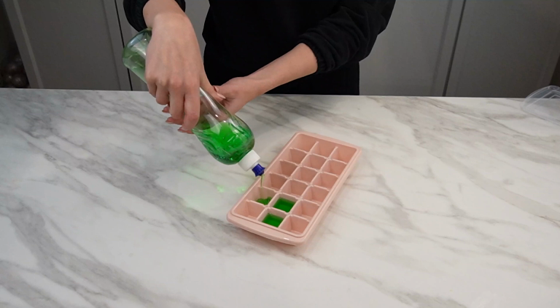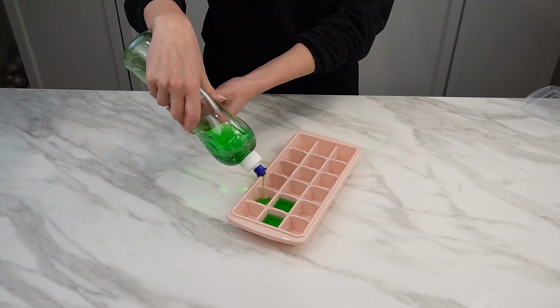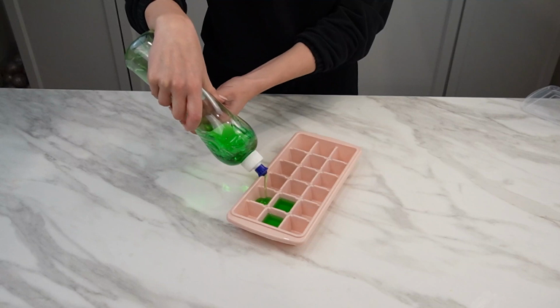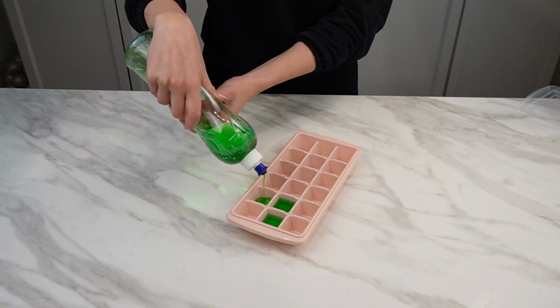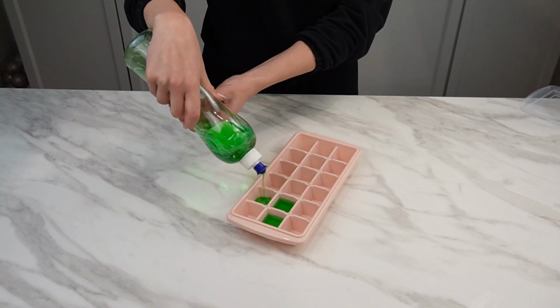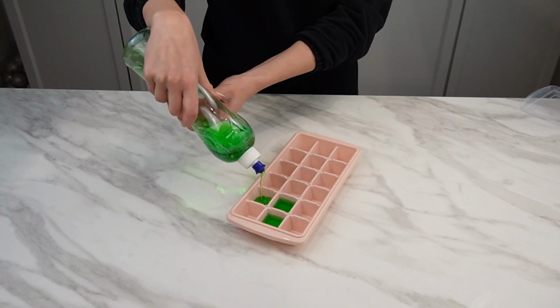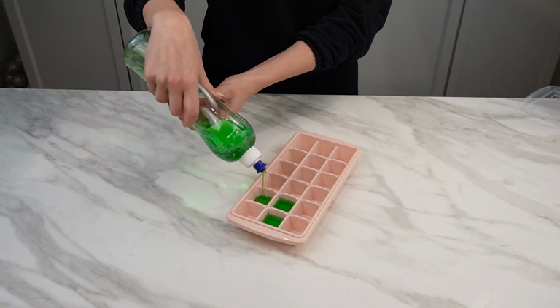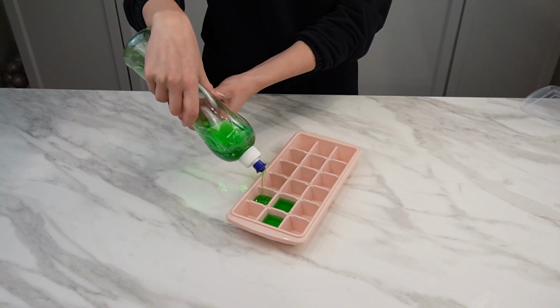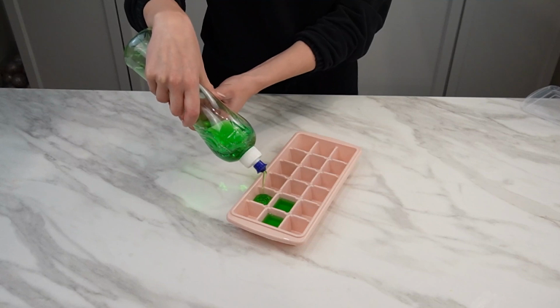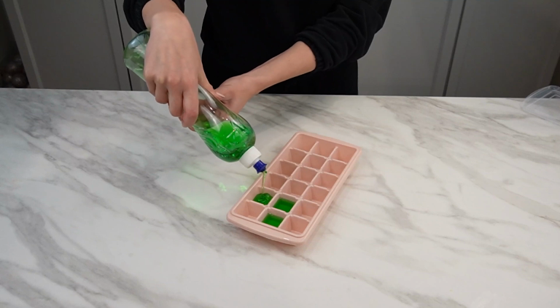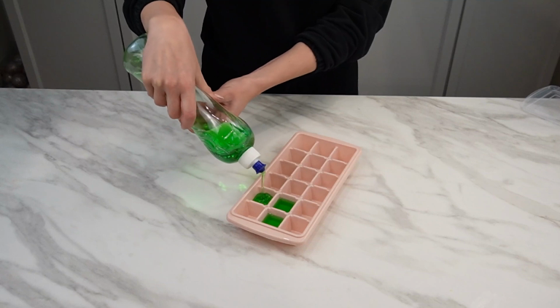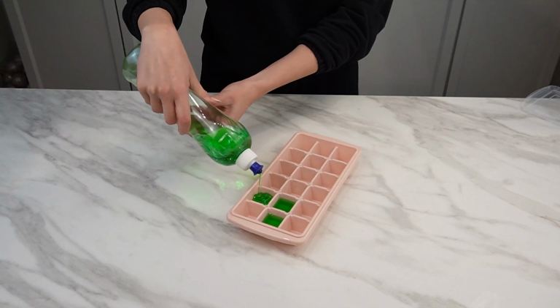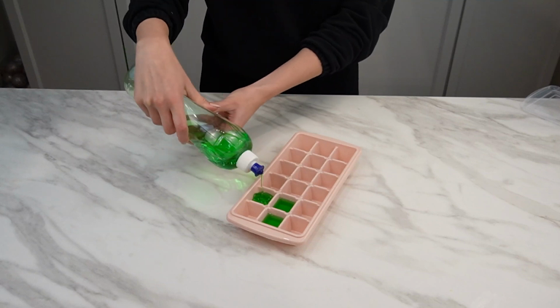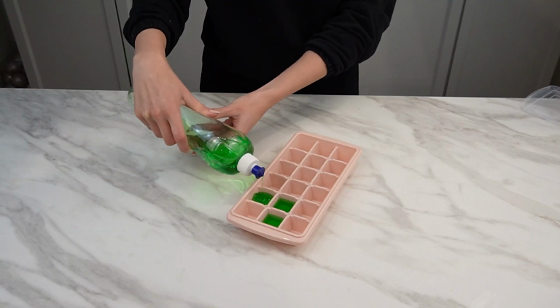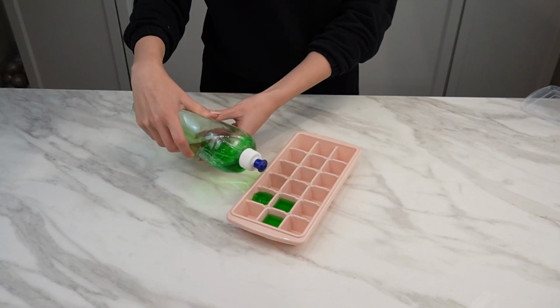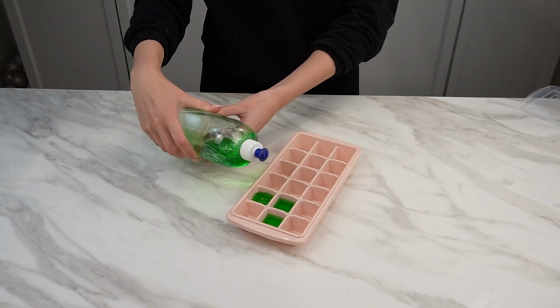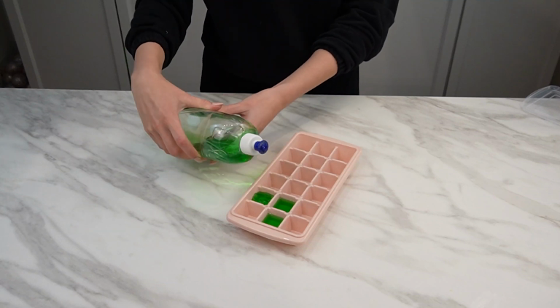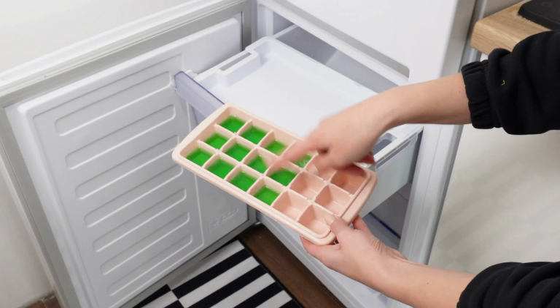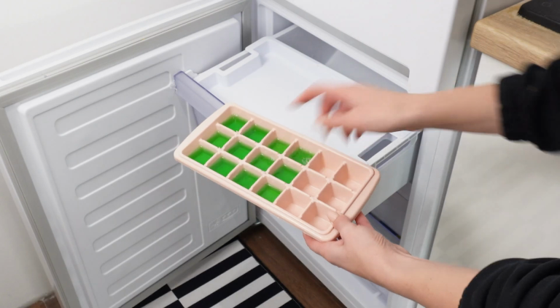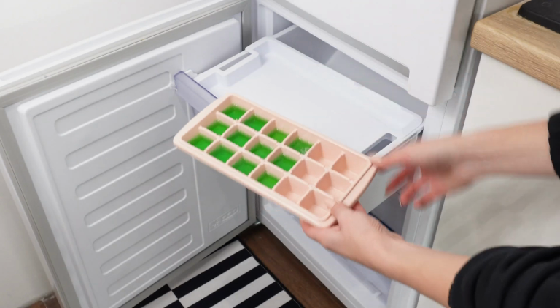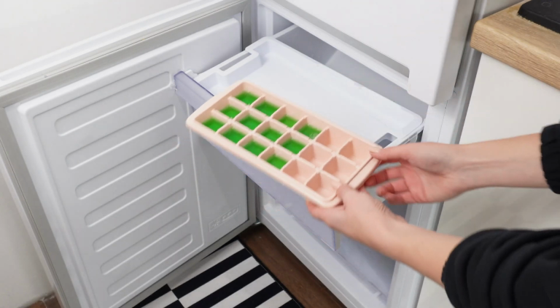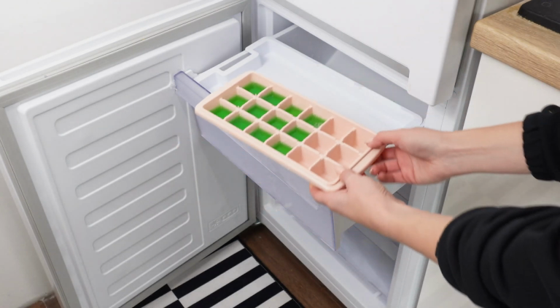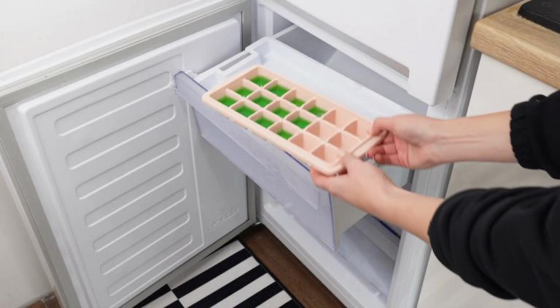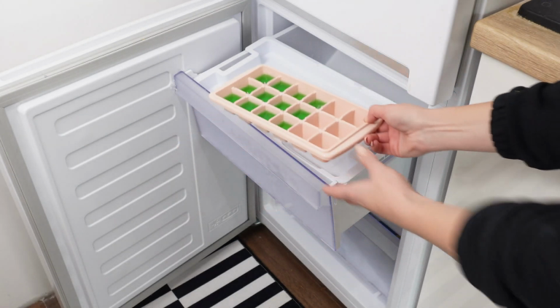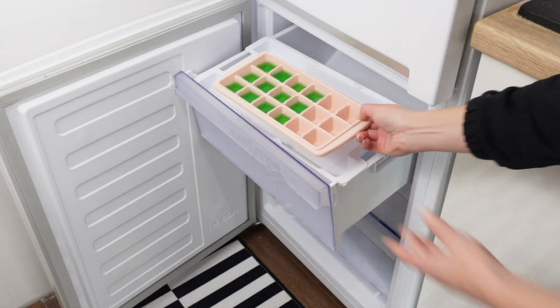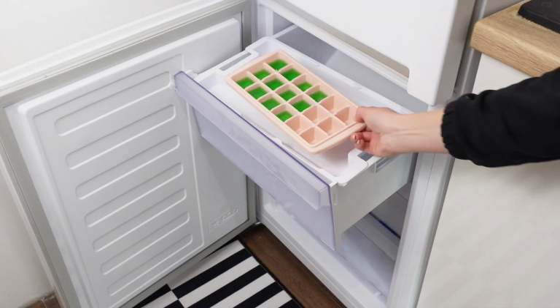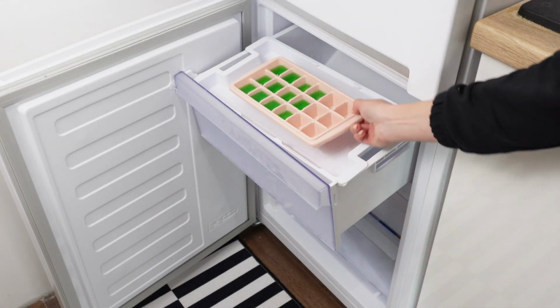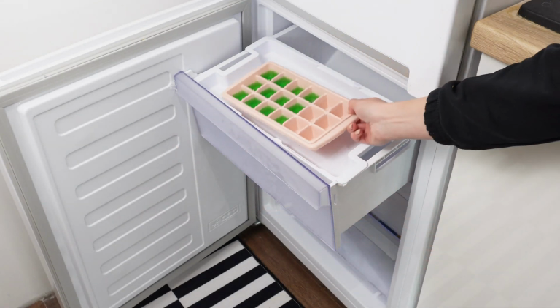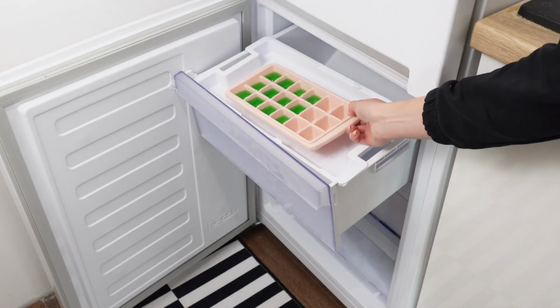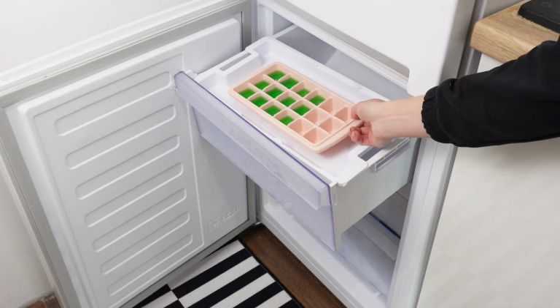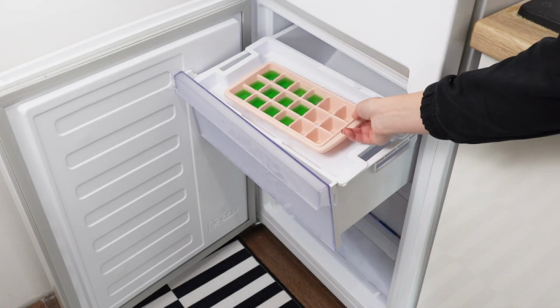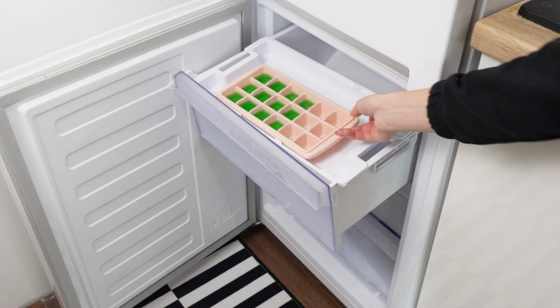Pour dish soap into an ice cube tray and place it in the freezer. It will gain new properties.